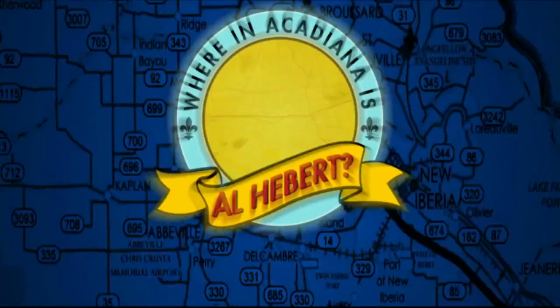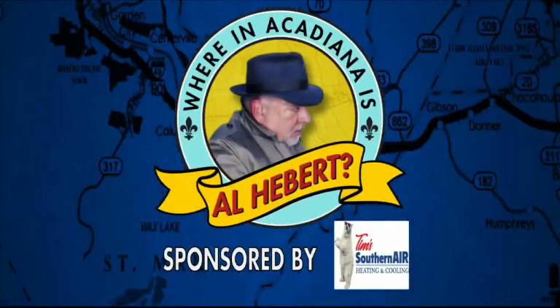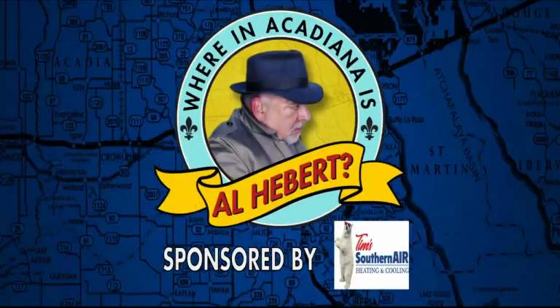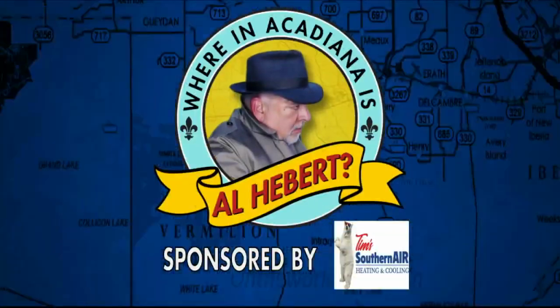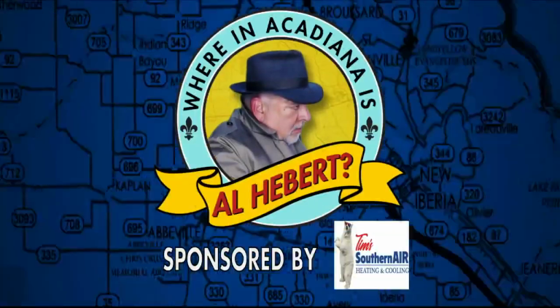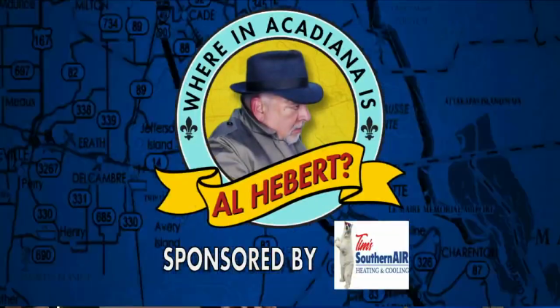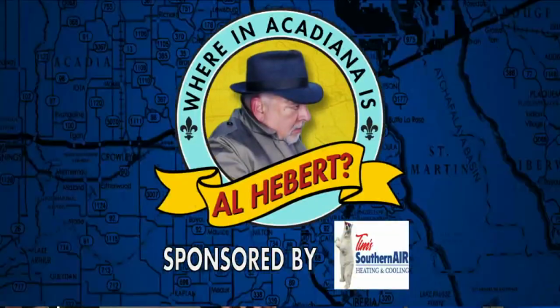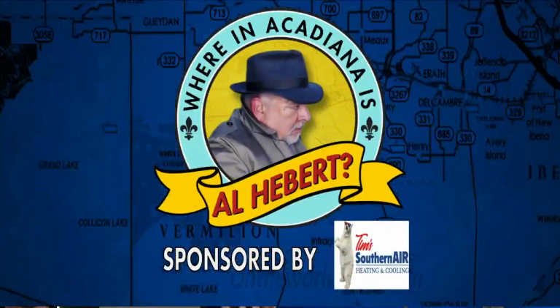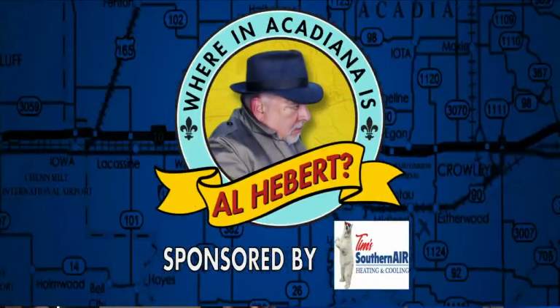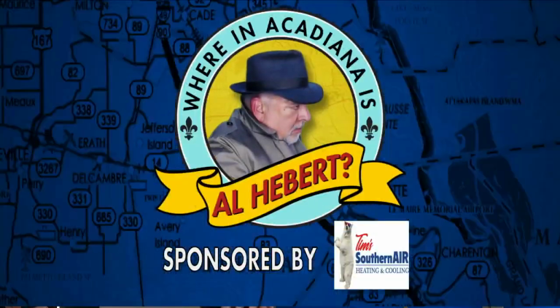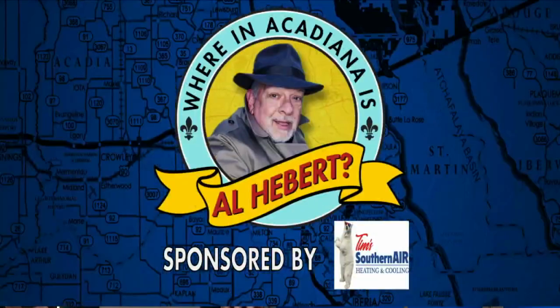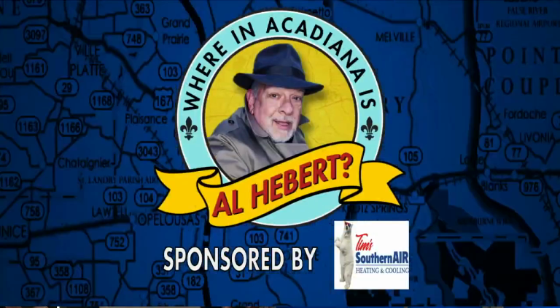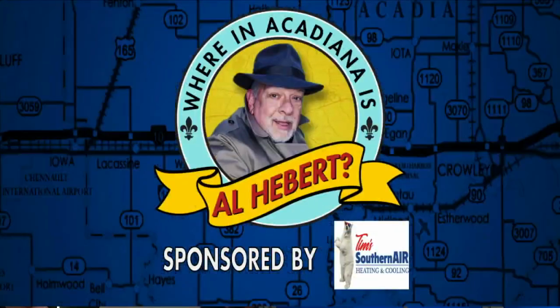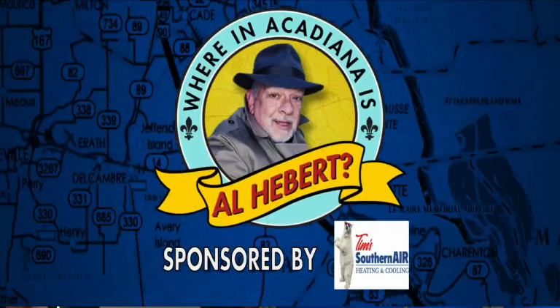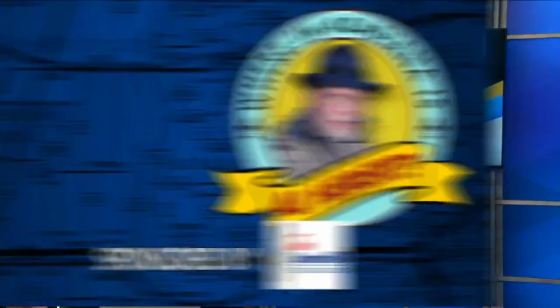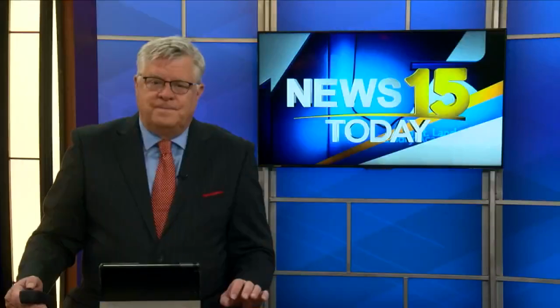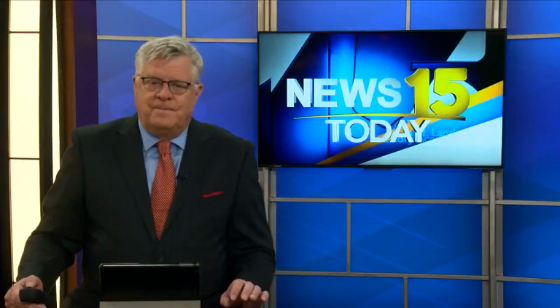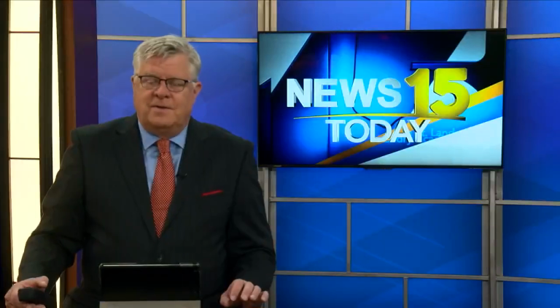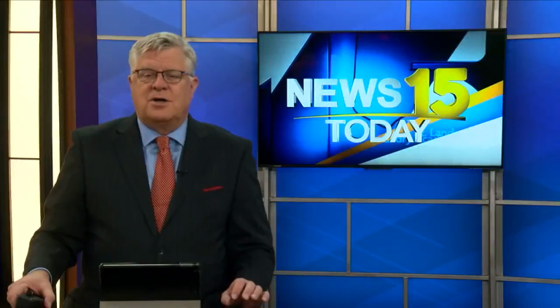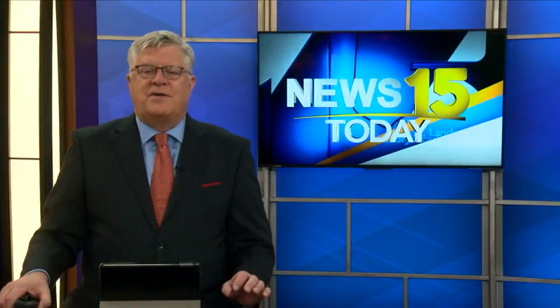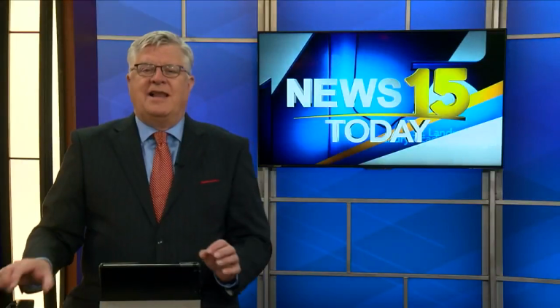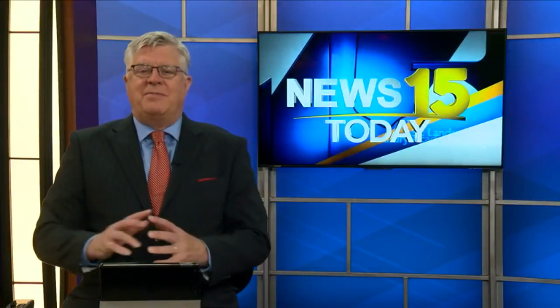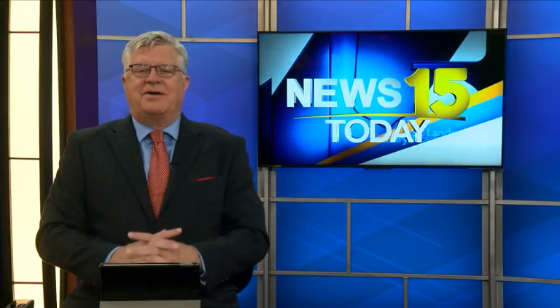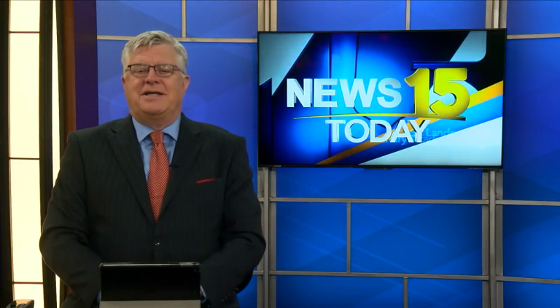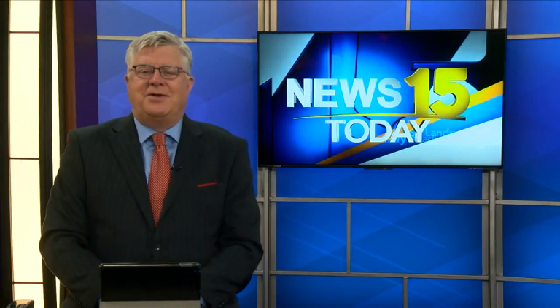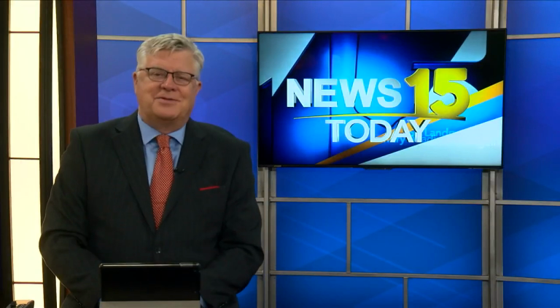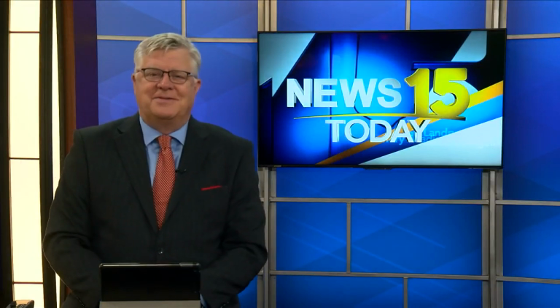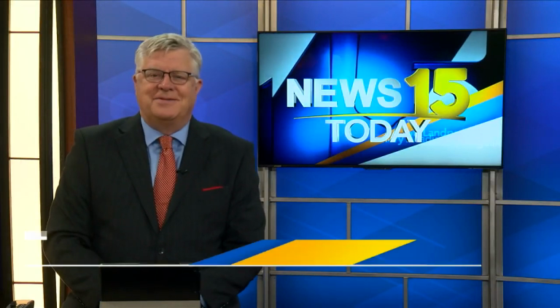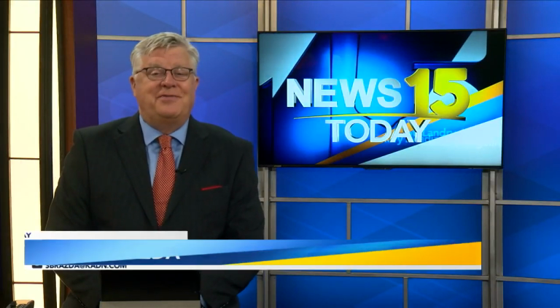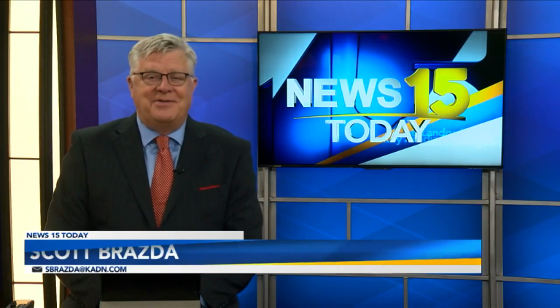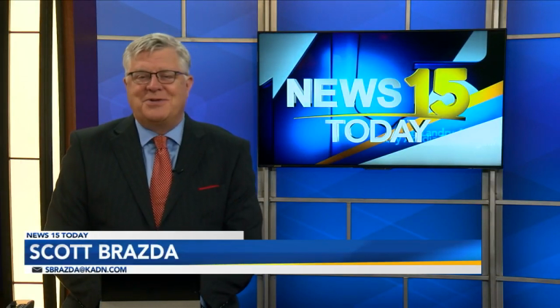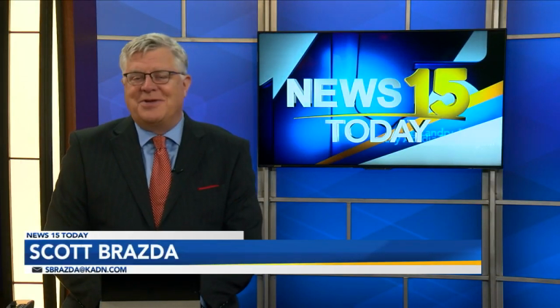Where in Acadiana is Al Hebert? The search for Al Hebert continues — we found him, though.